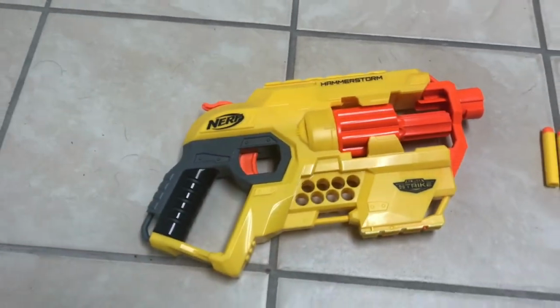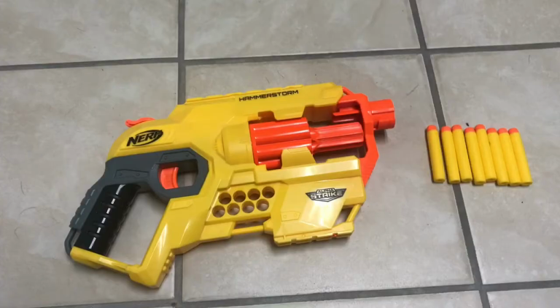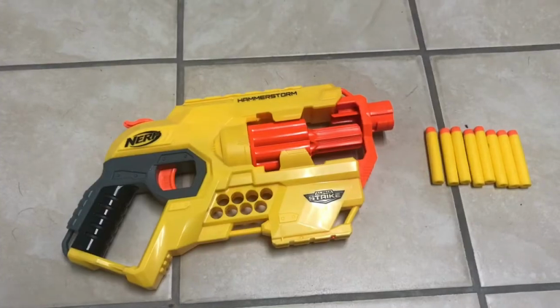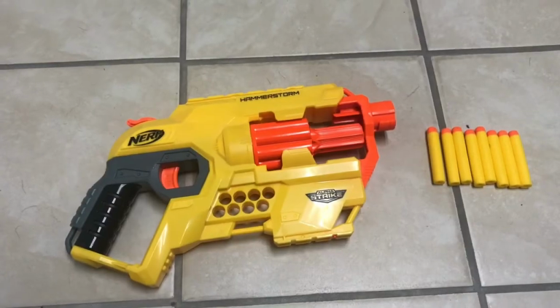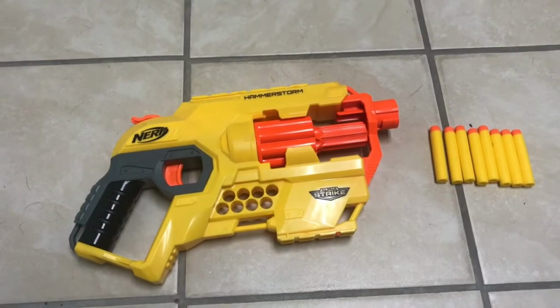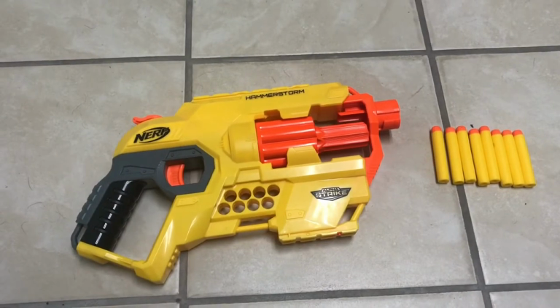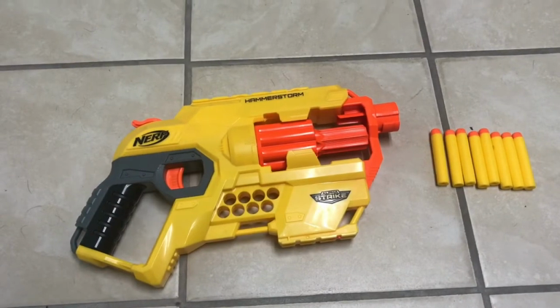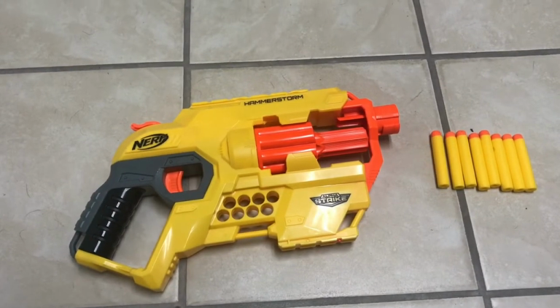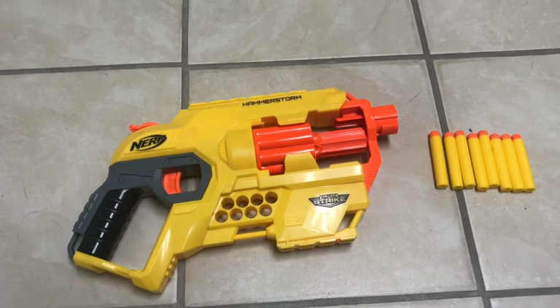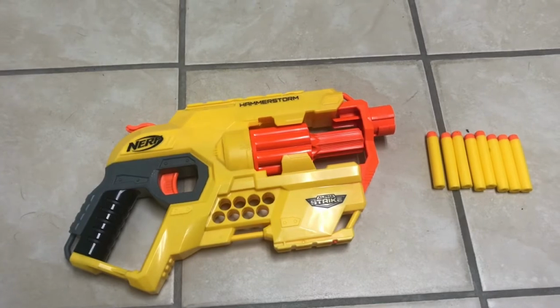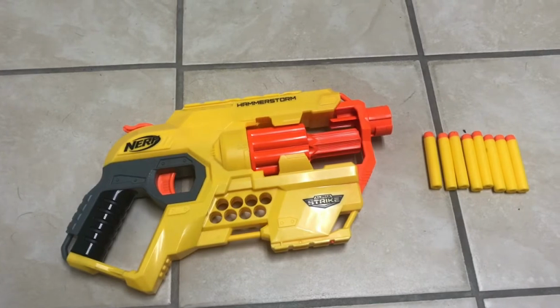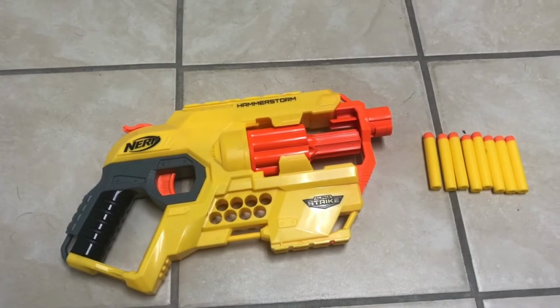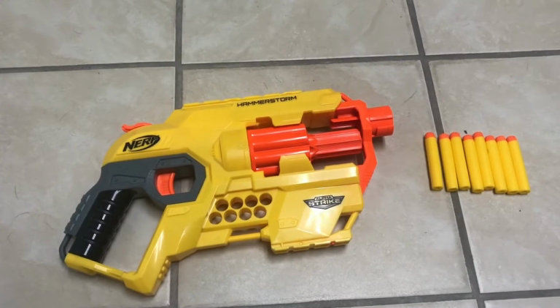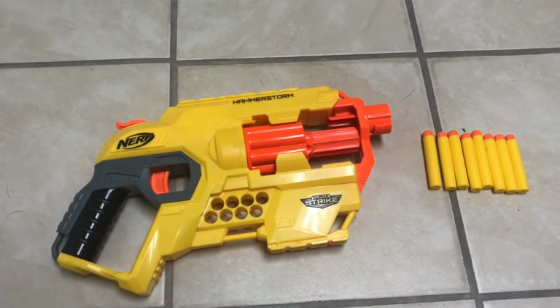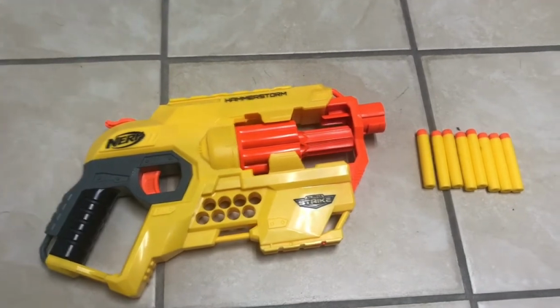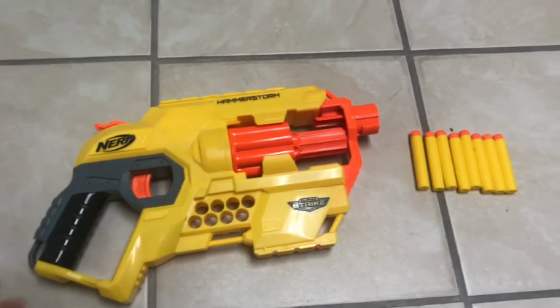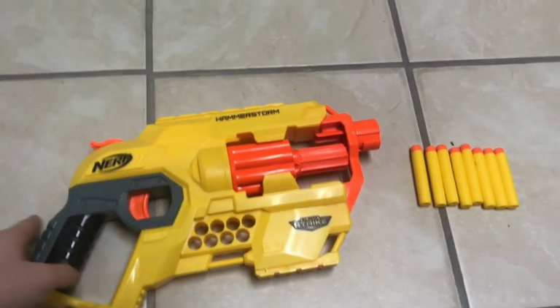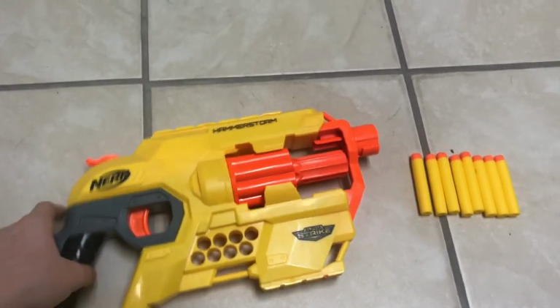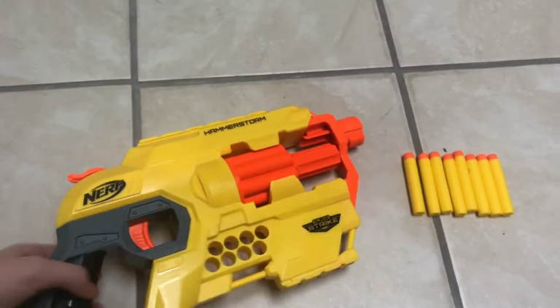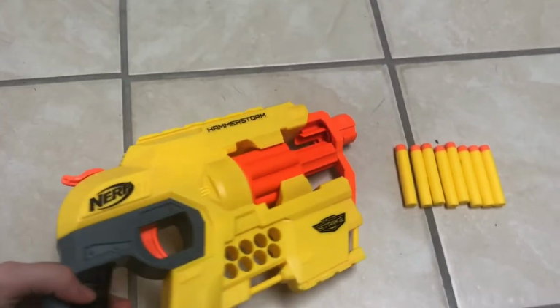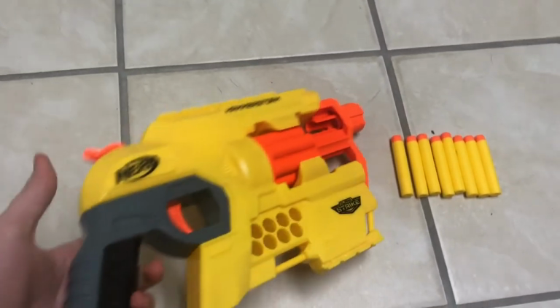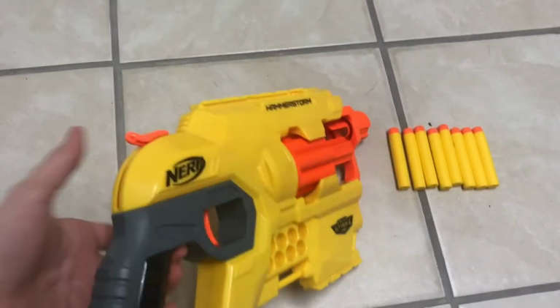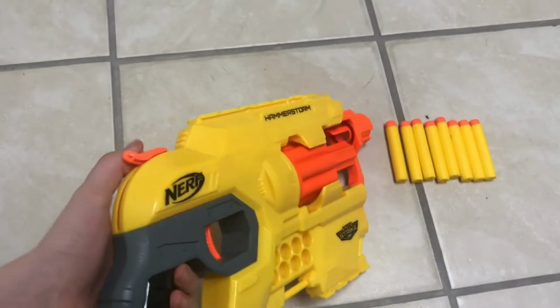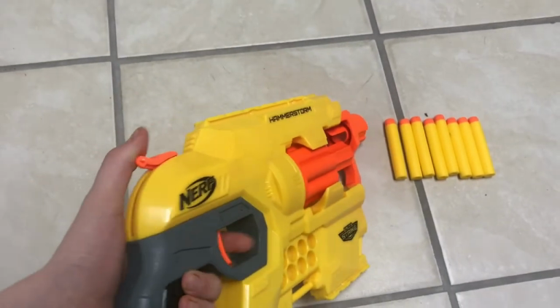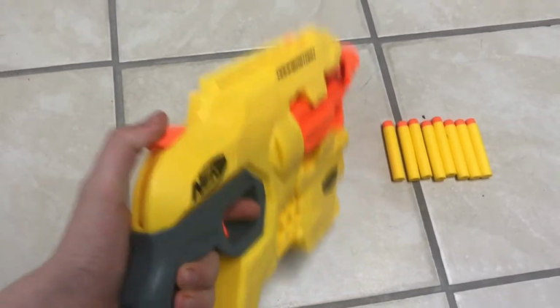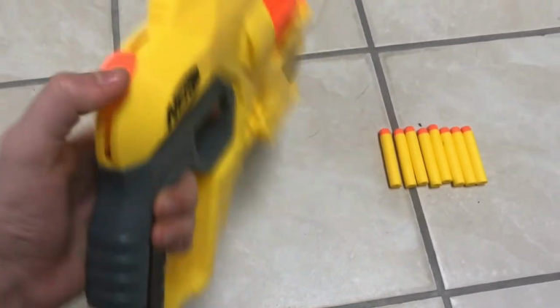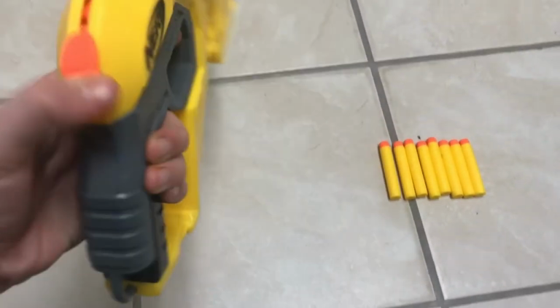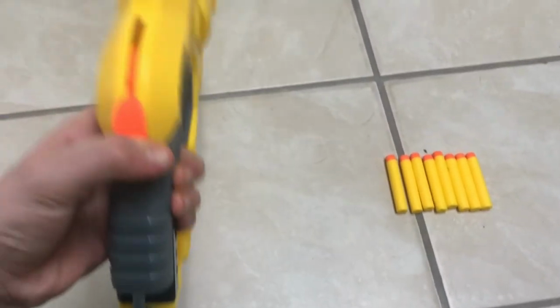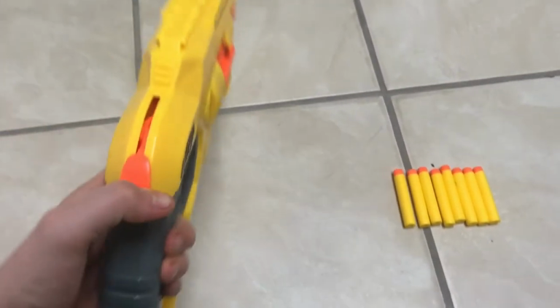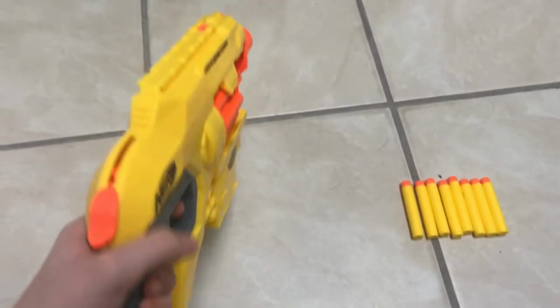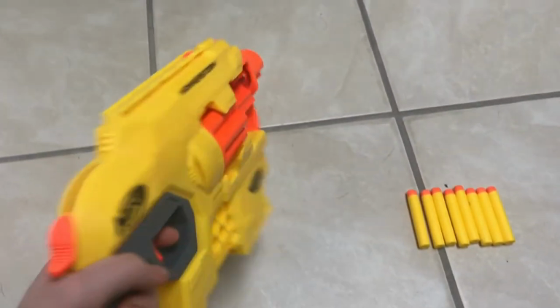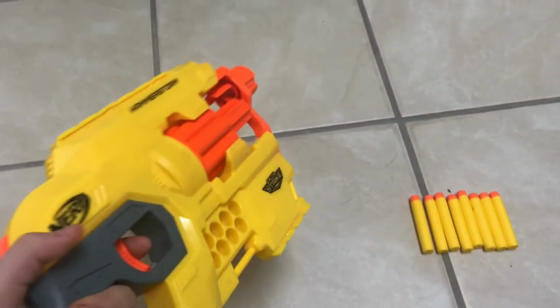One main distinctive feature of this gun is its hammer prime, which means it is one-hand-wieldable.